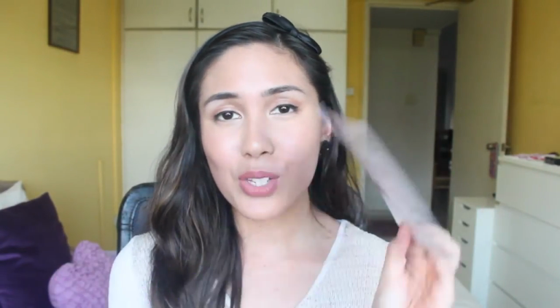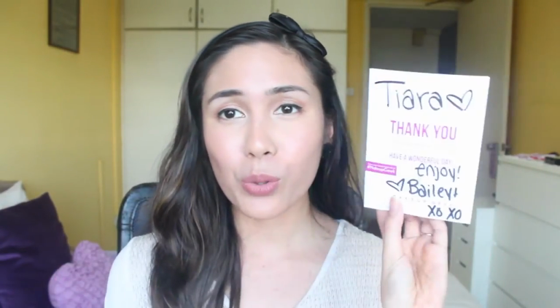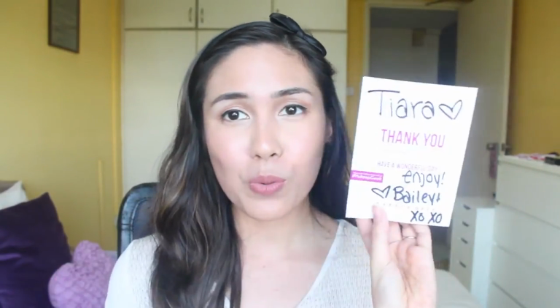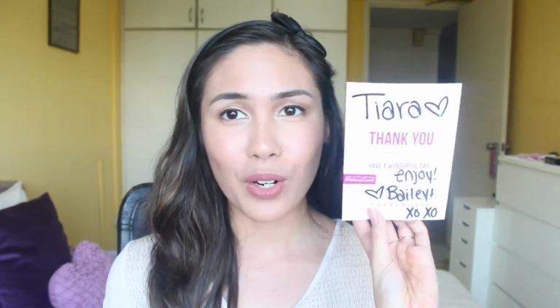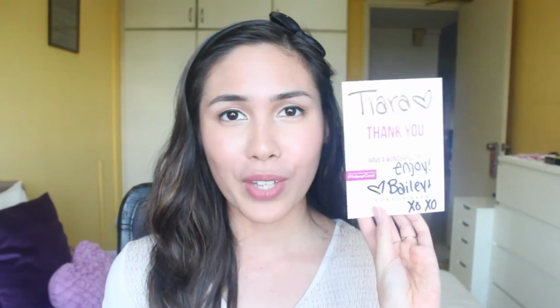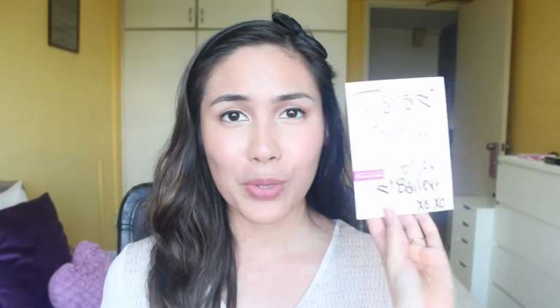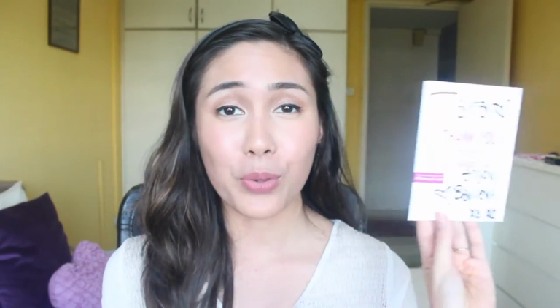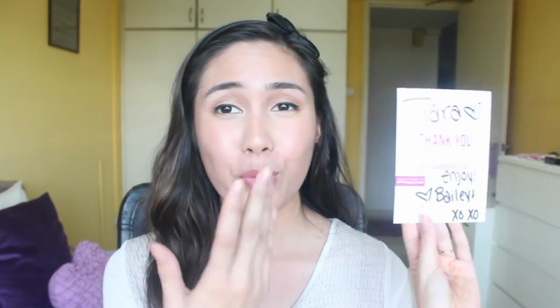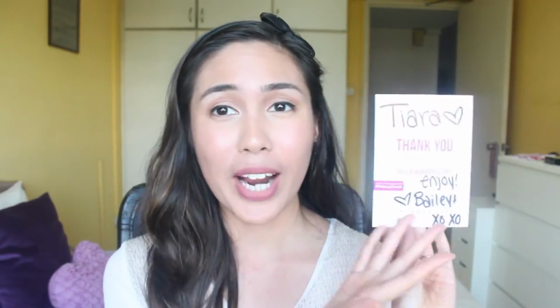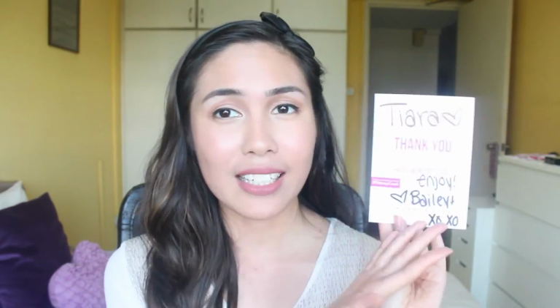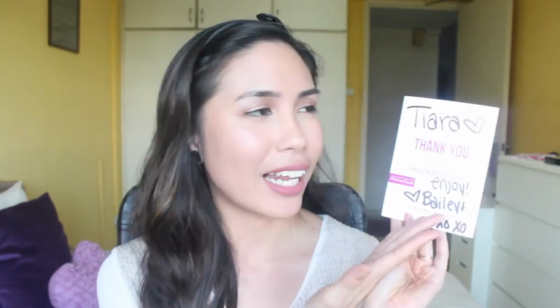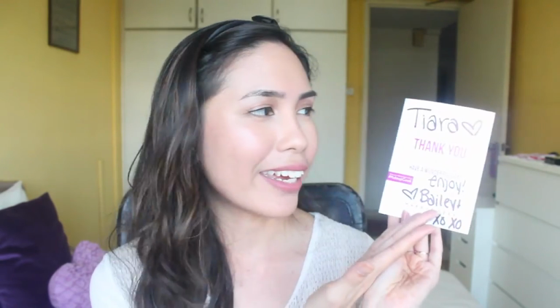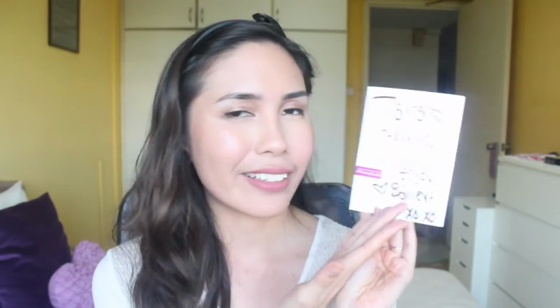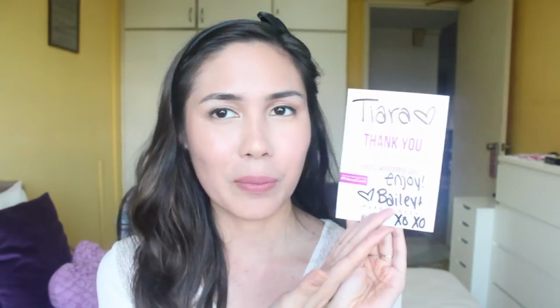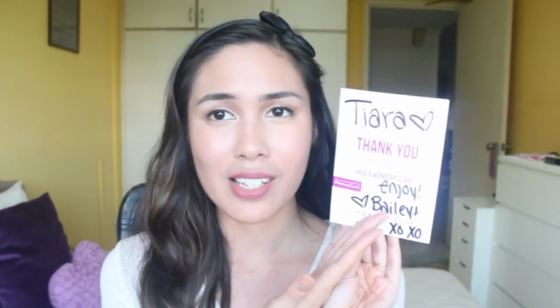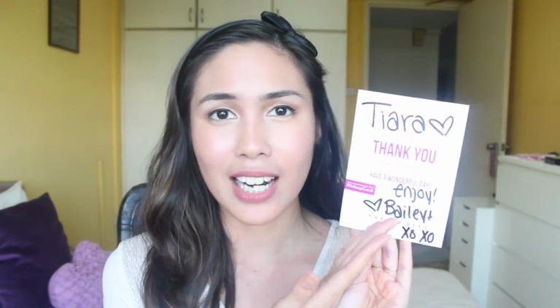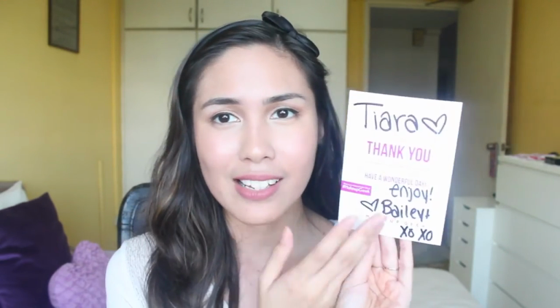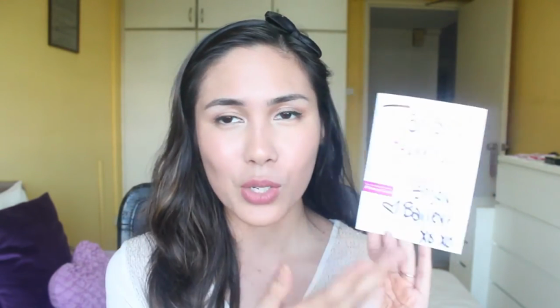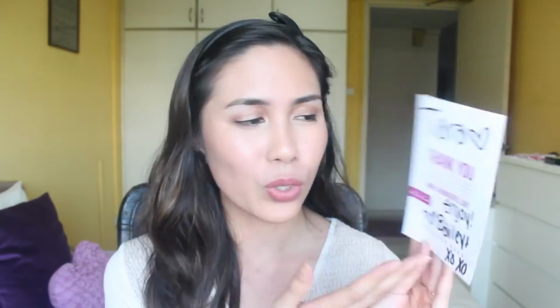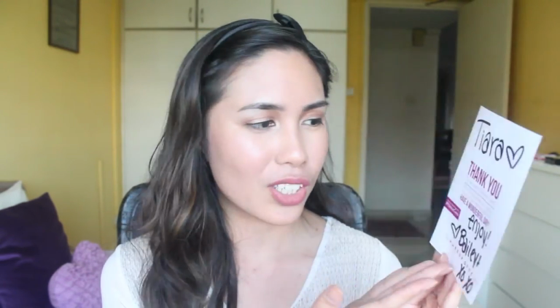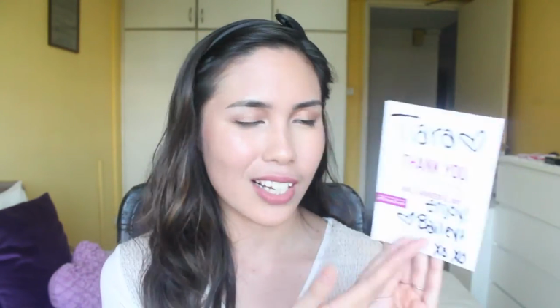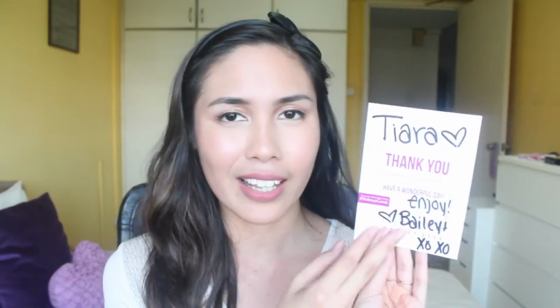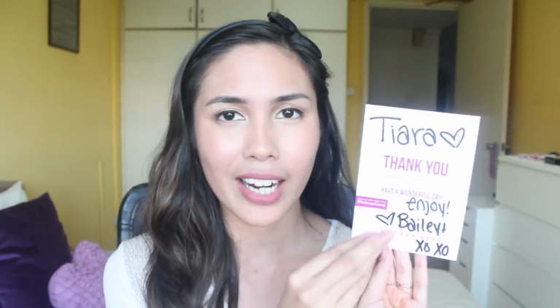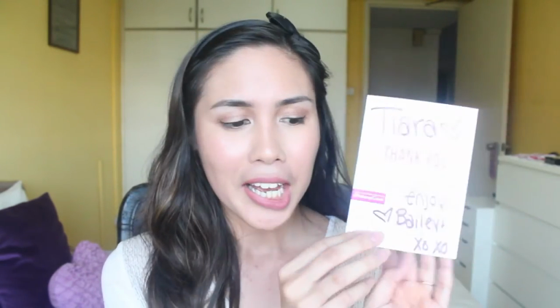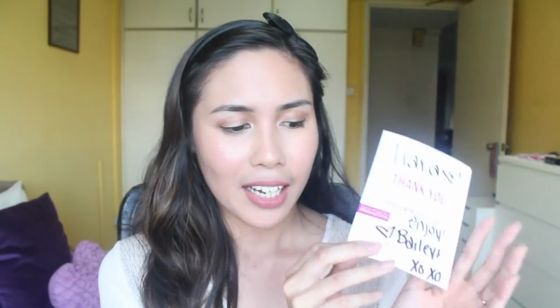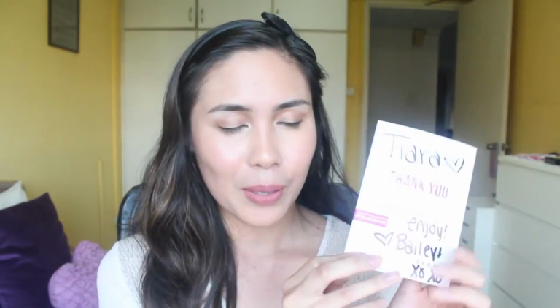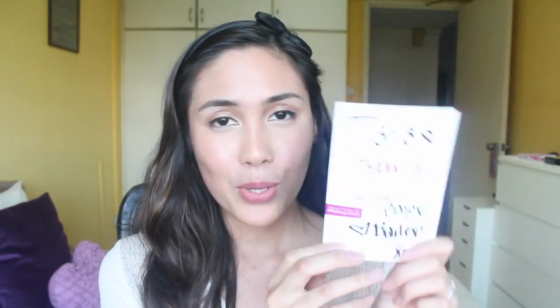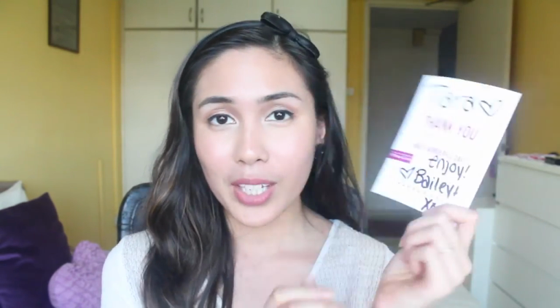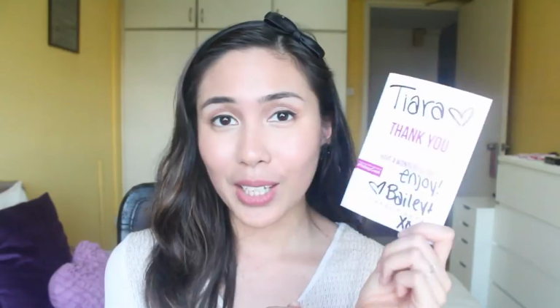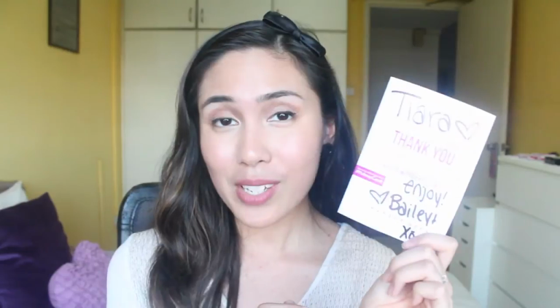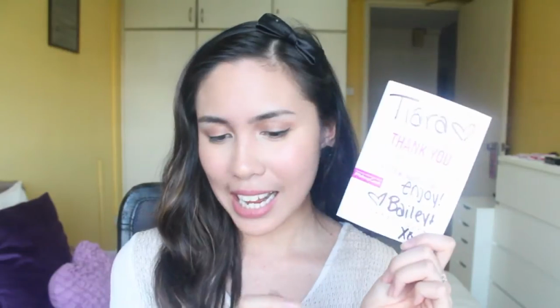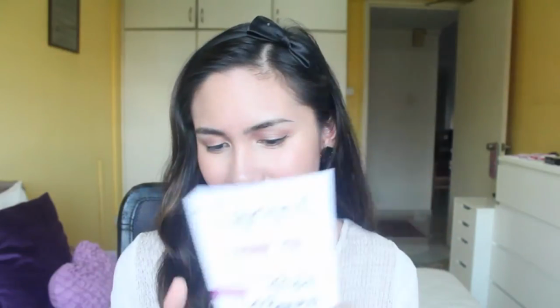It's so sweet of them to write a personalised note just like that. That was really nice.